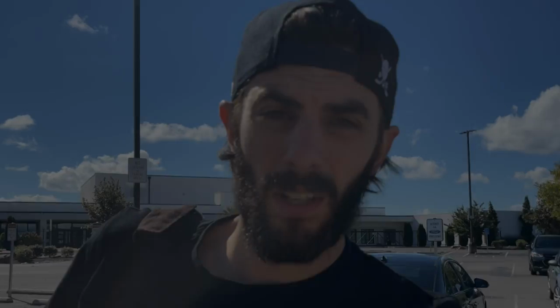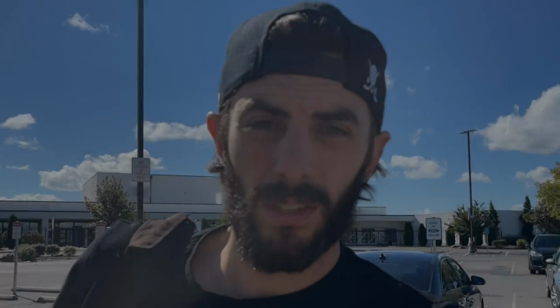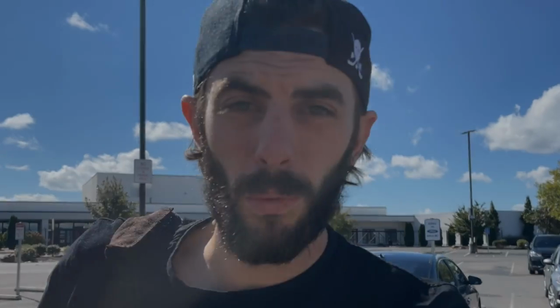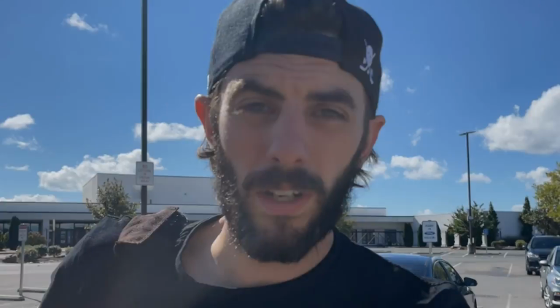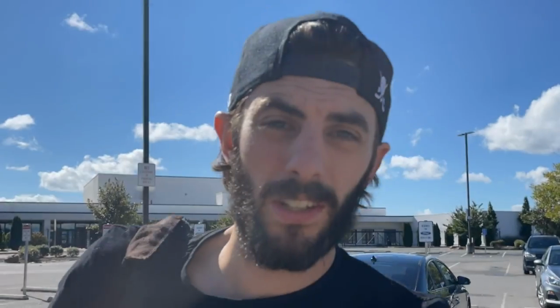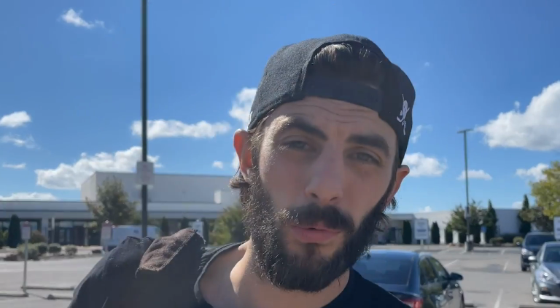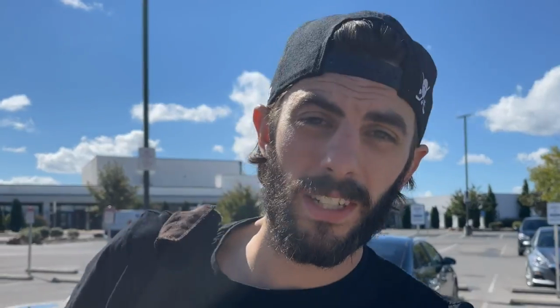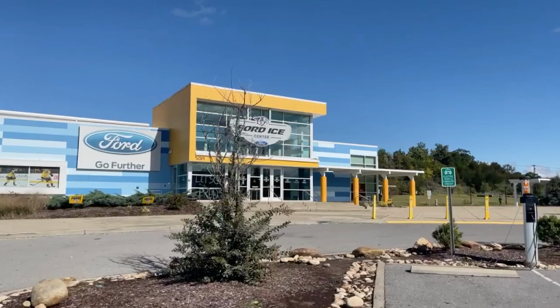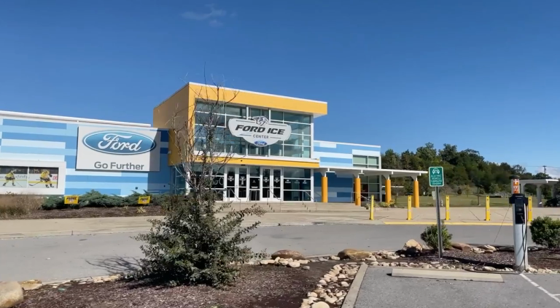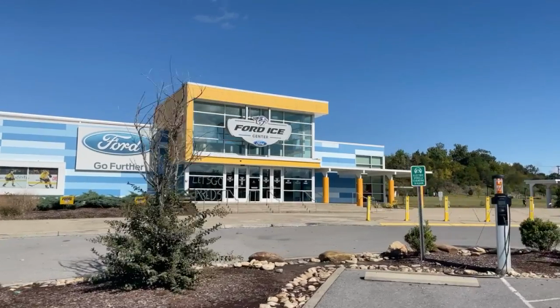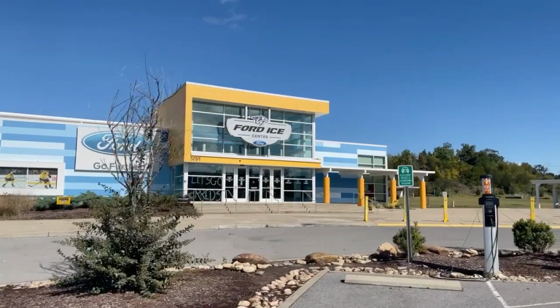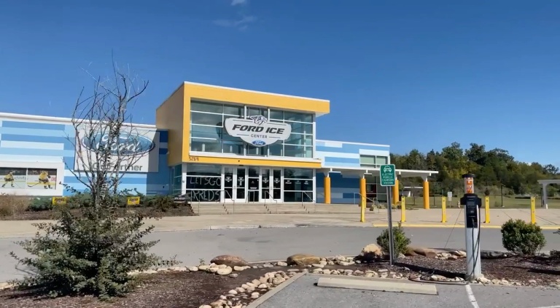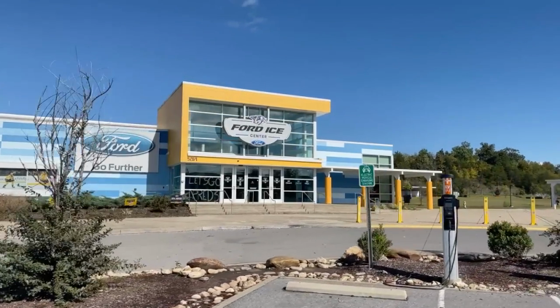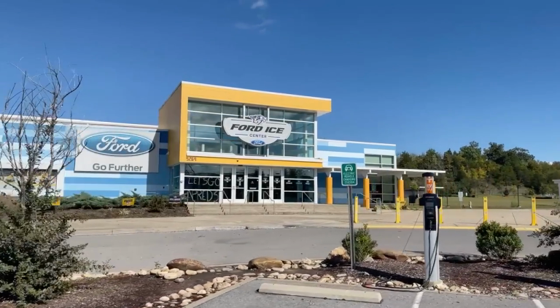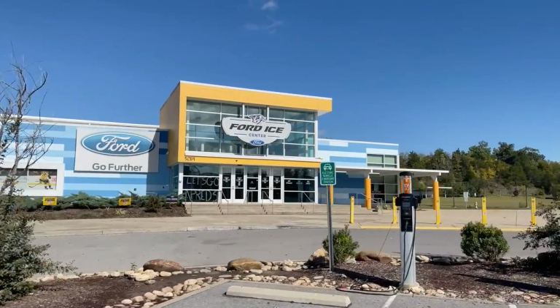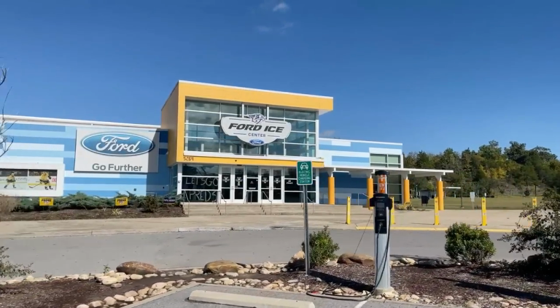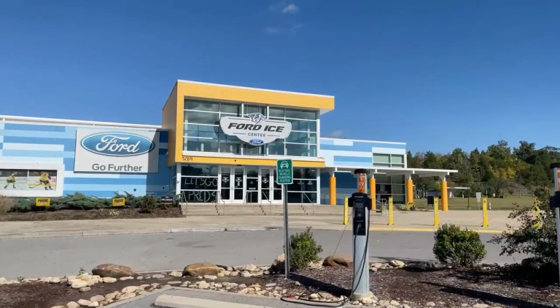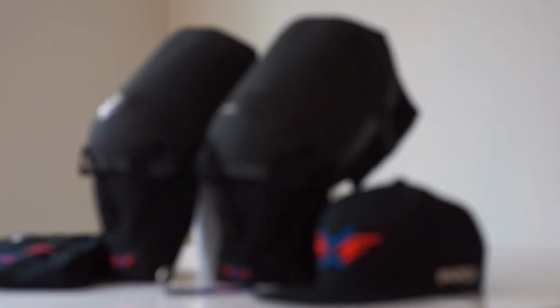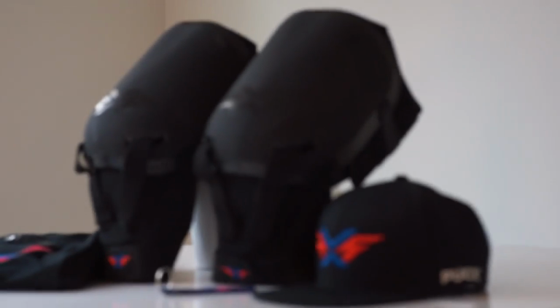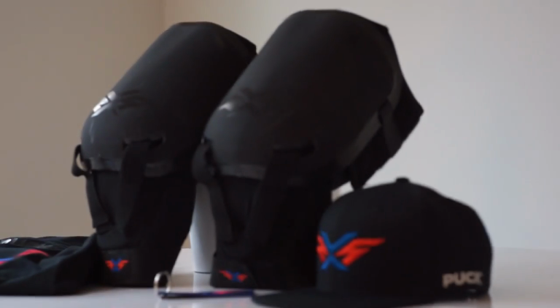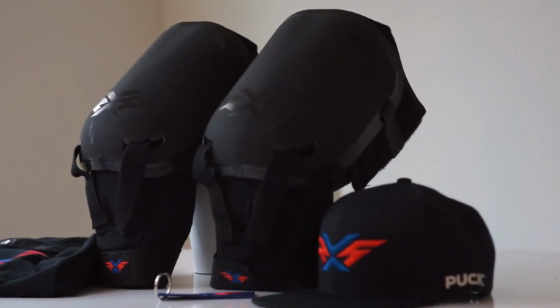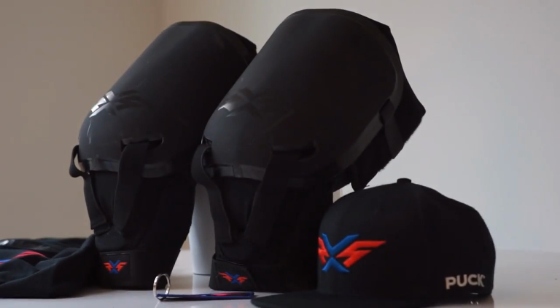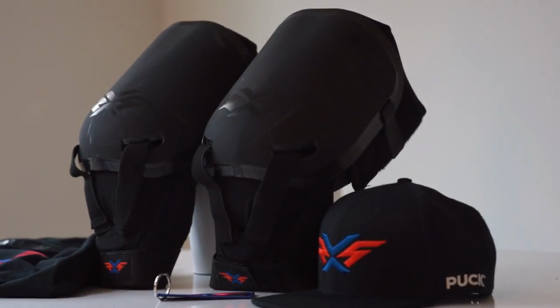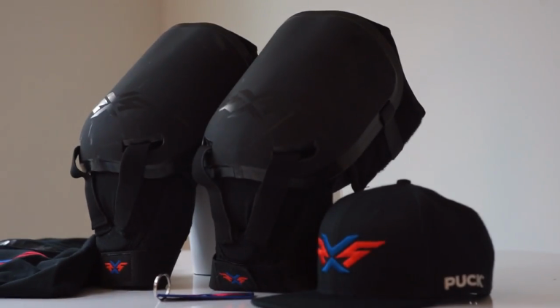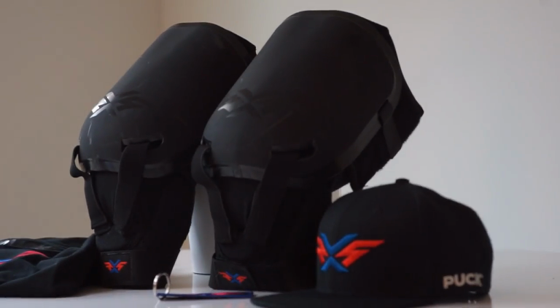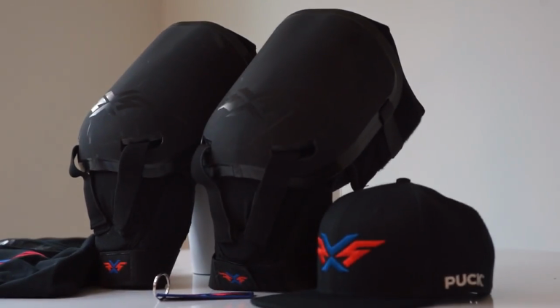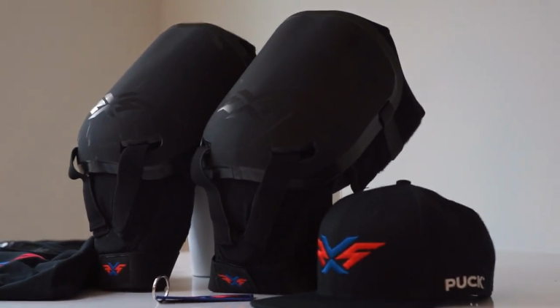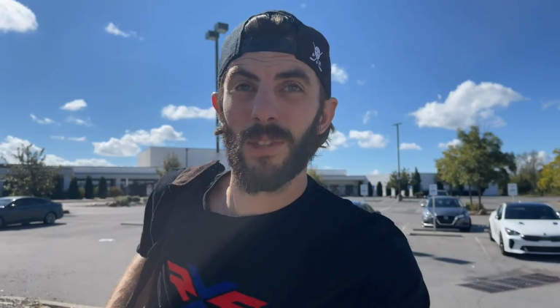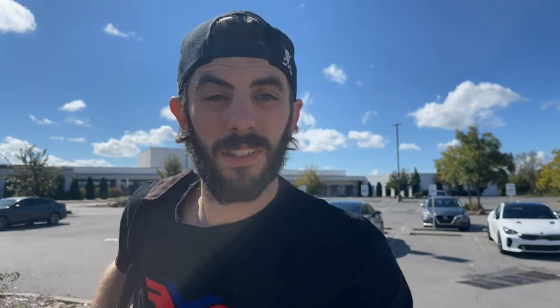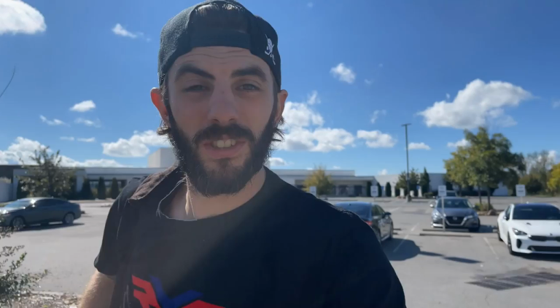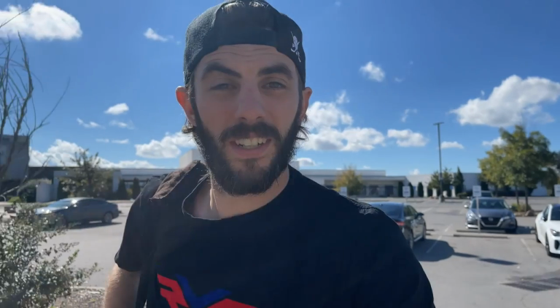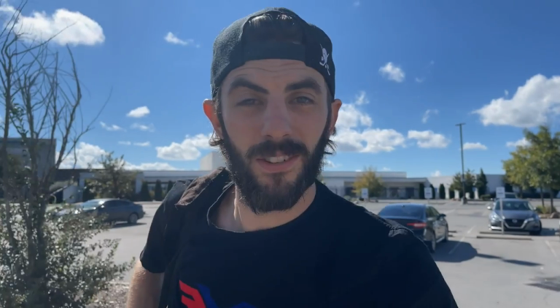So we're walking into the rink. Today we're talking about the RxS knee guard, so jump in here and check it out.